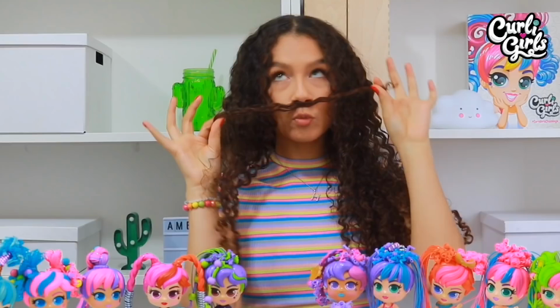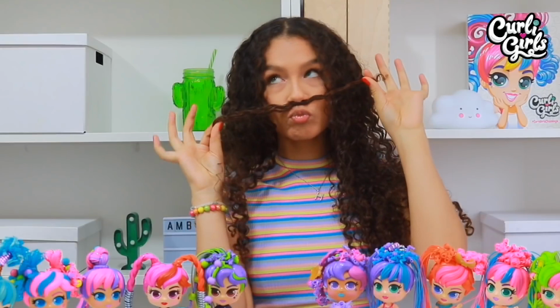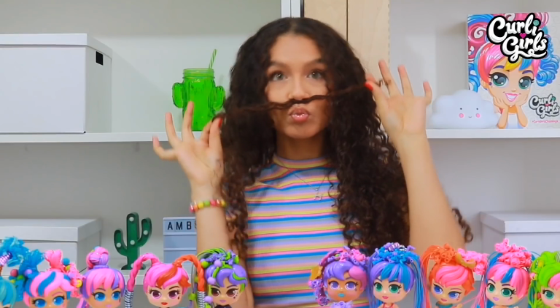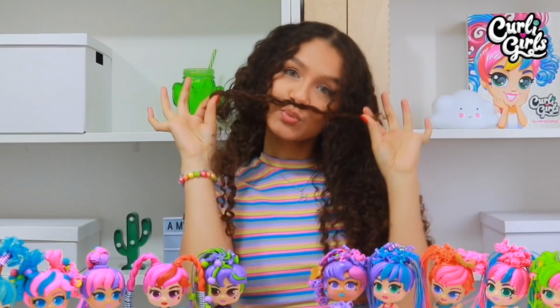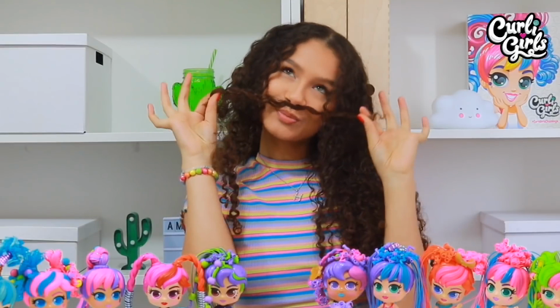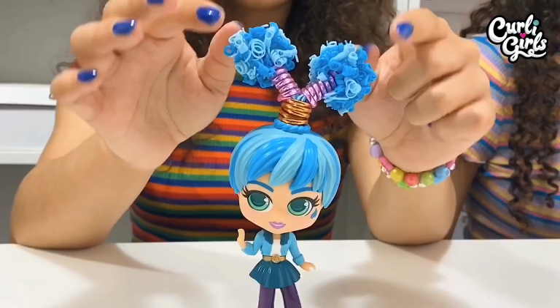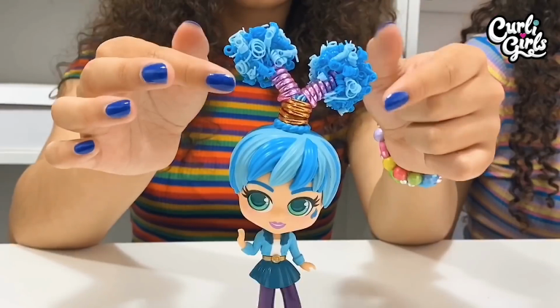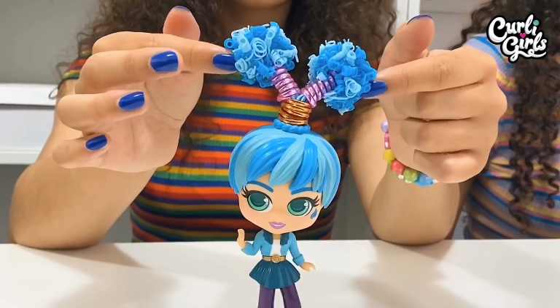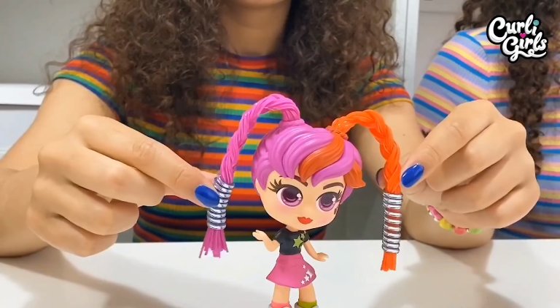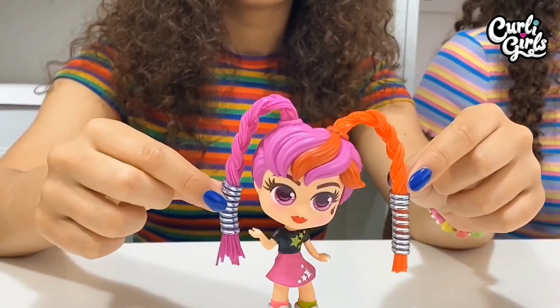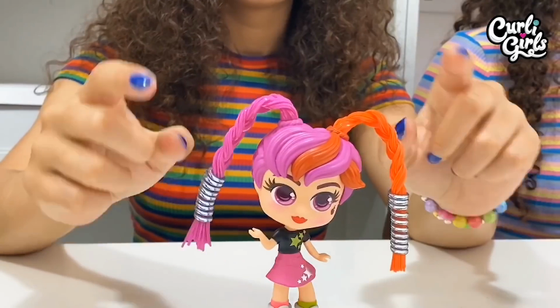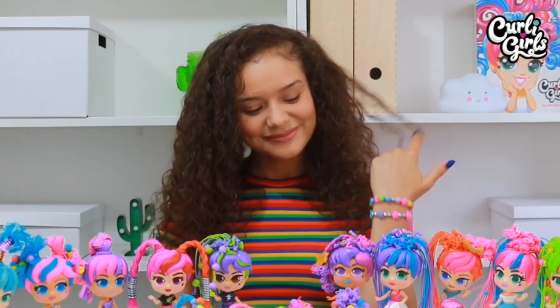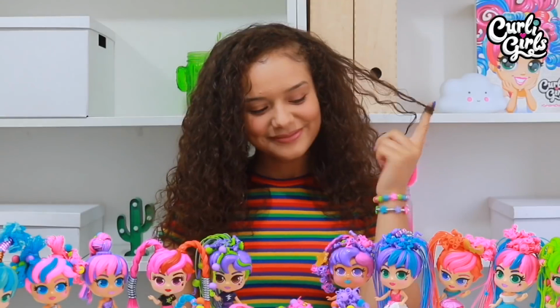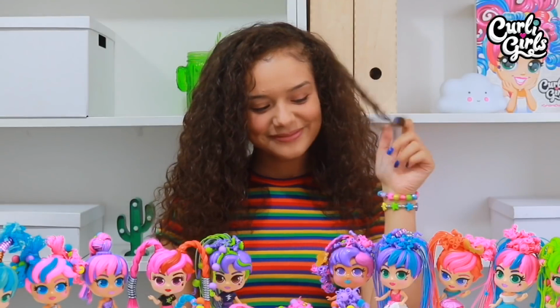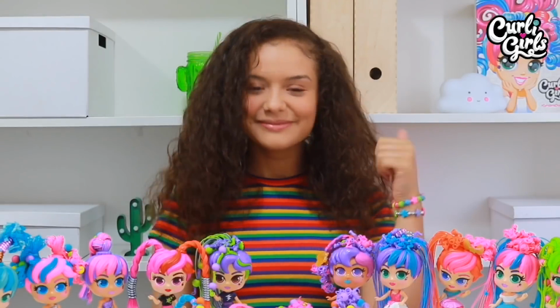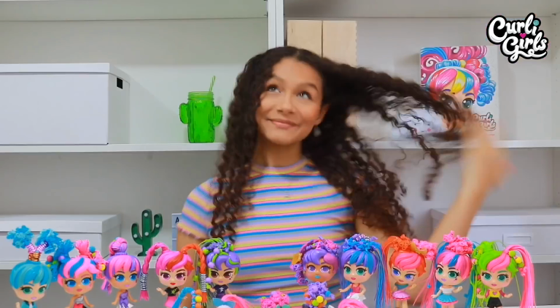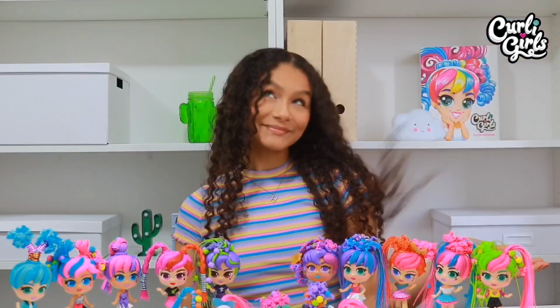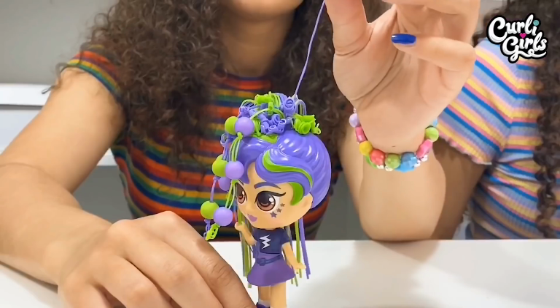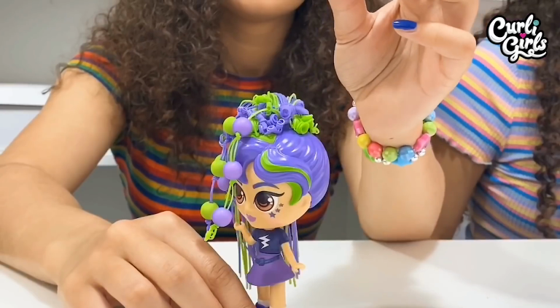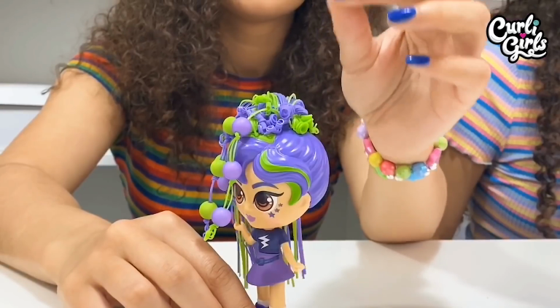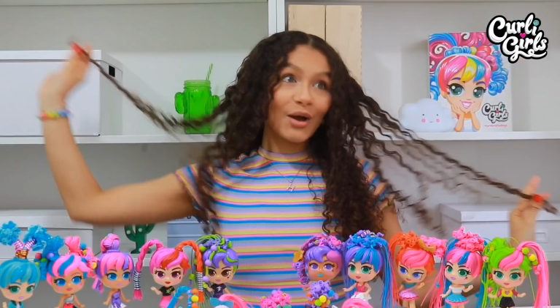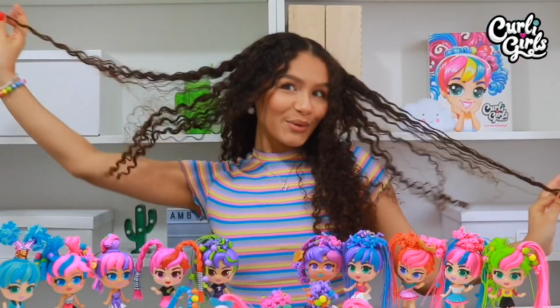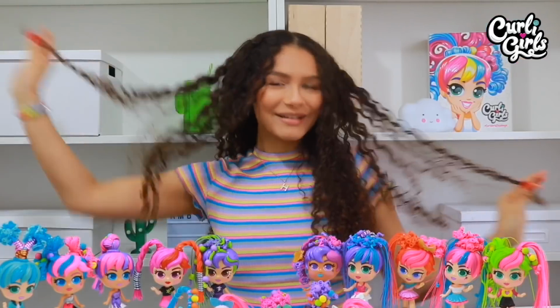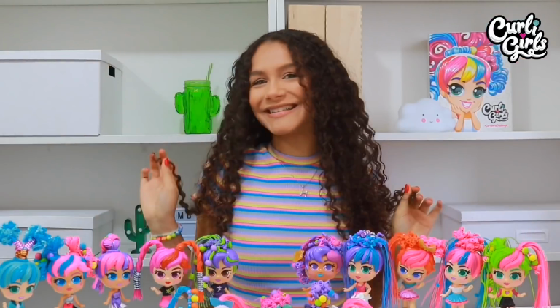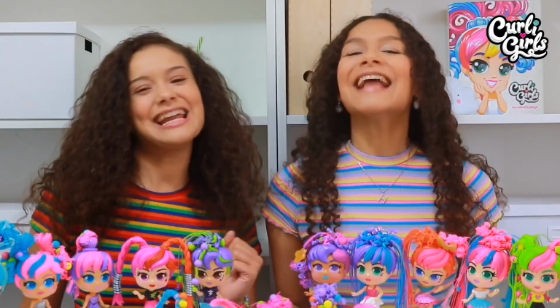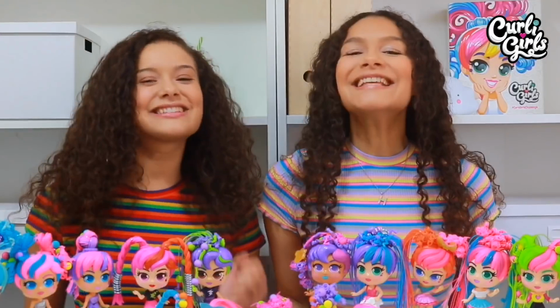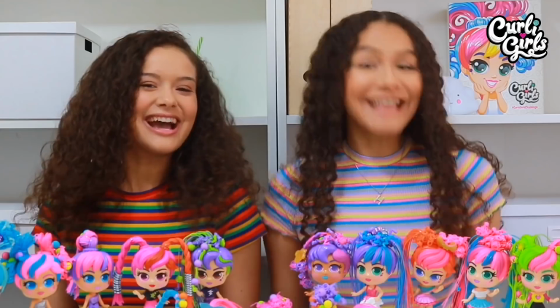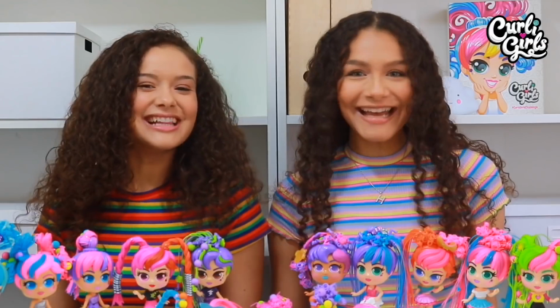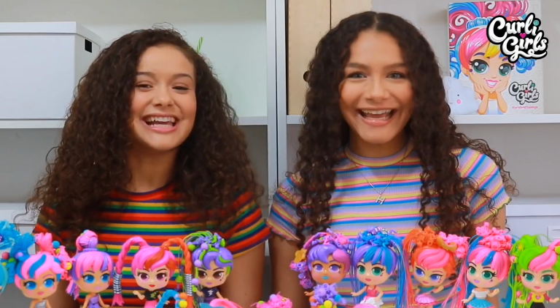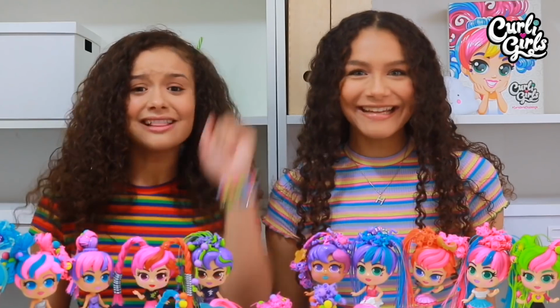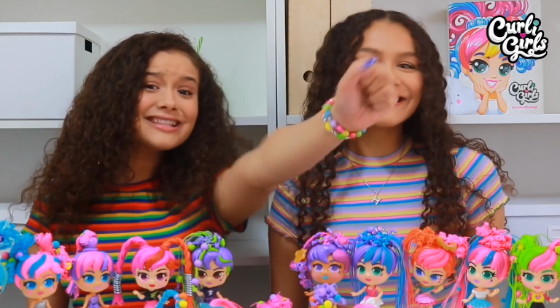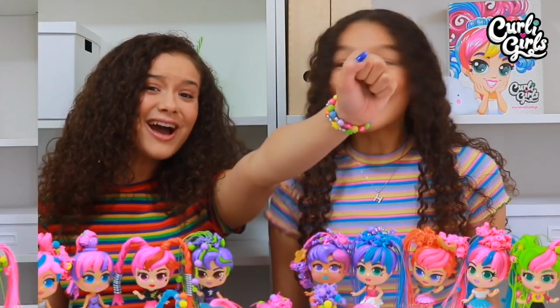It's crazy, it's curly, it's straight, it's twirly, it's sassy, it's swirly, it's fun, and it's girly! Let's go!